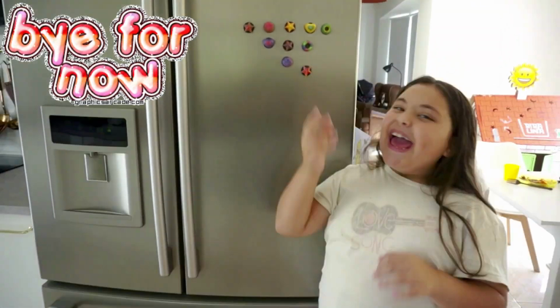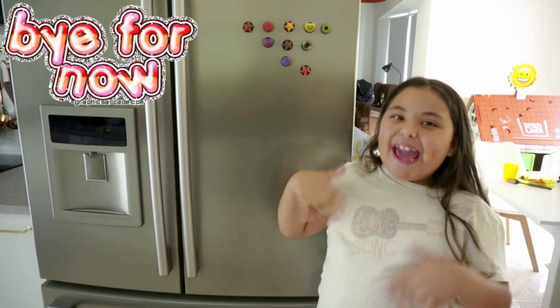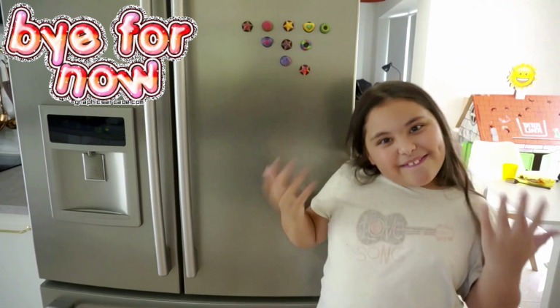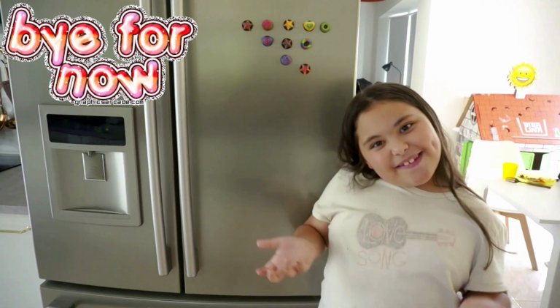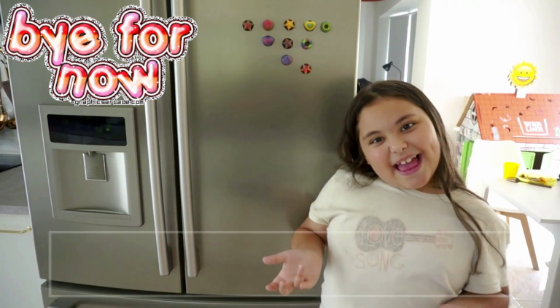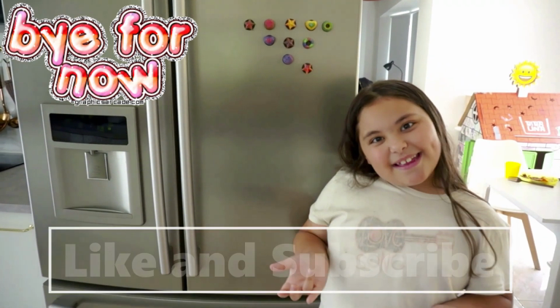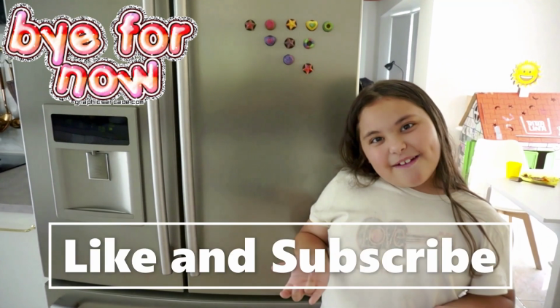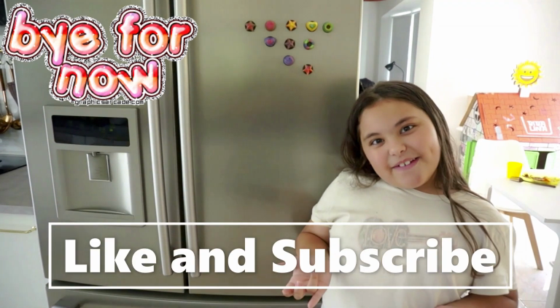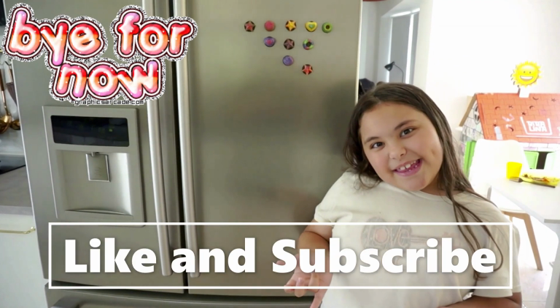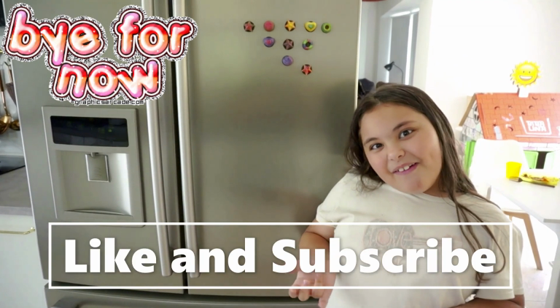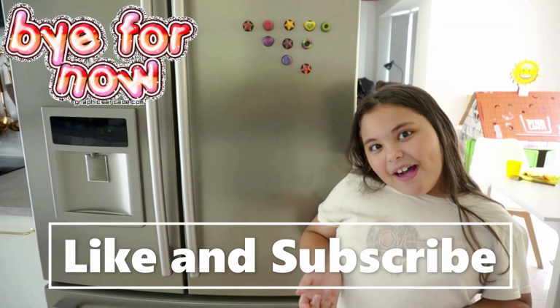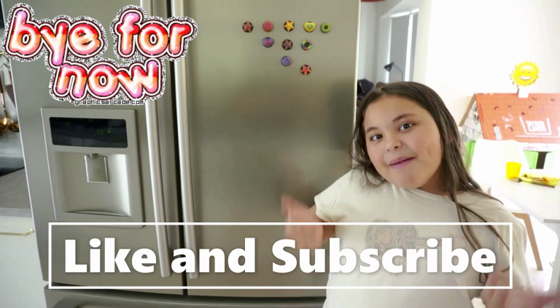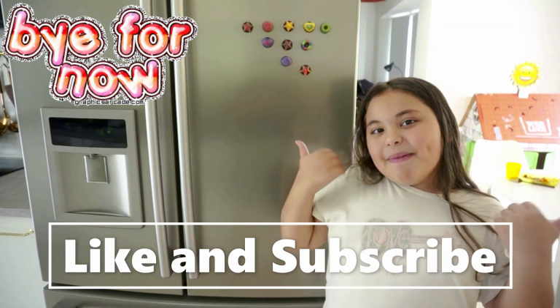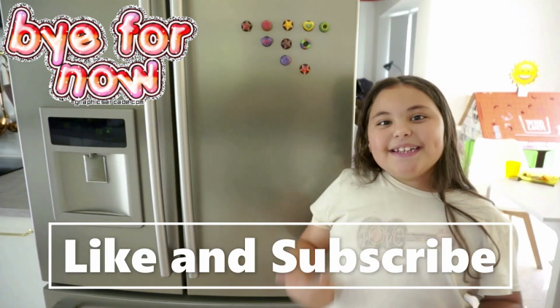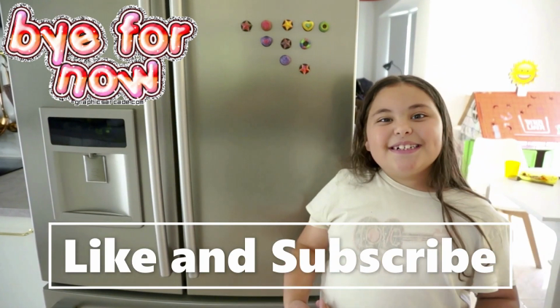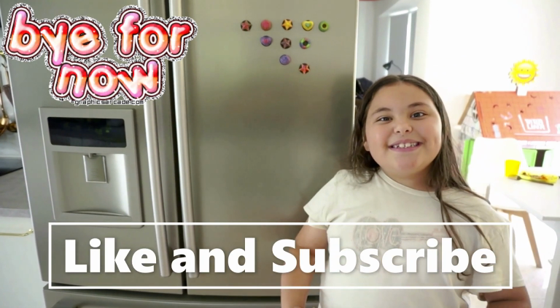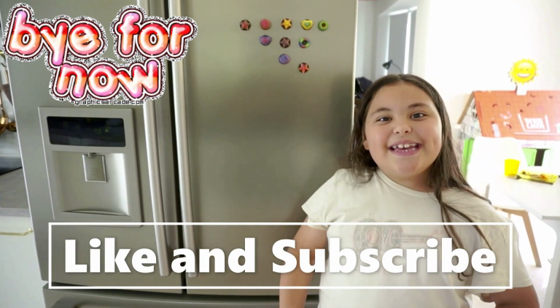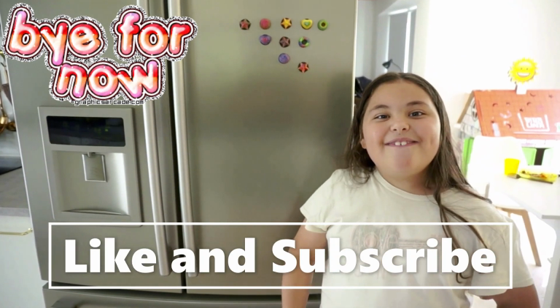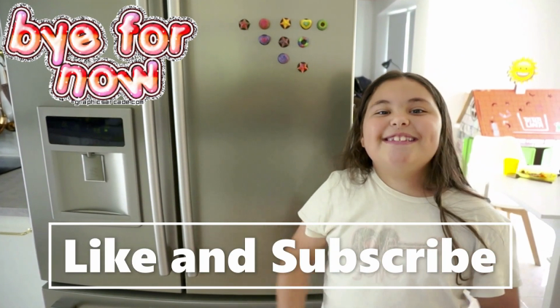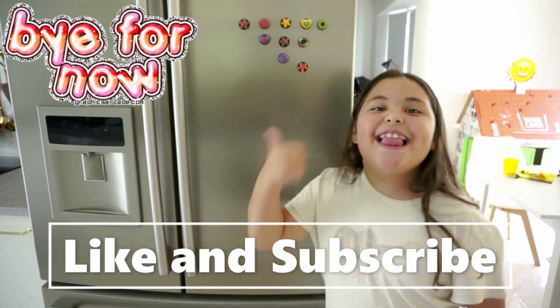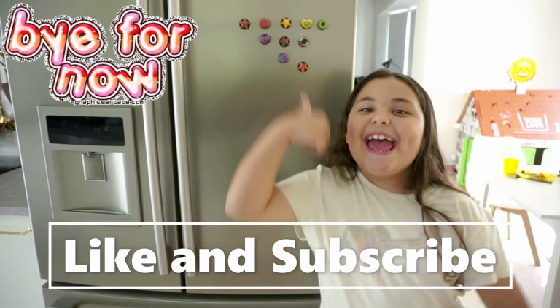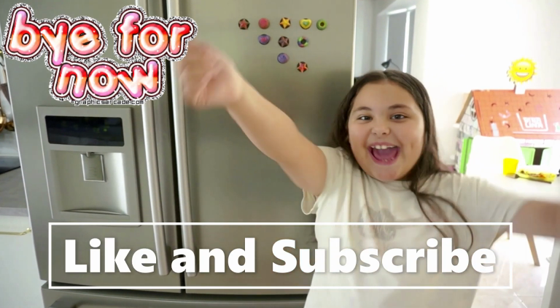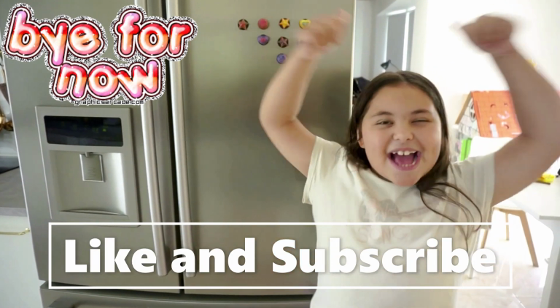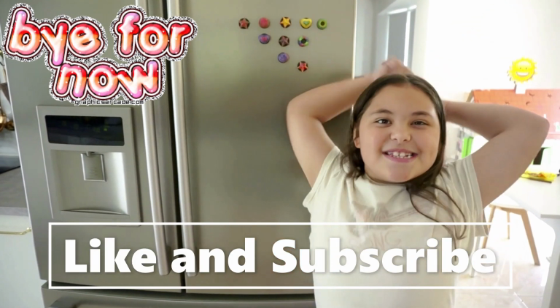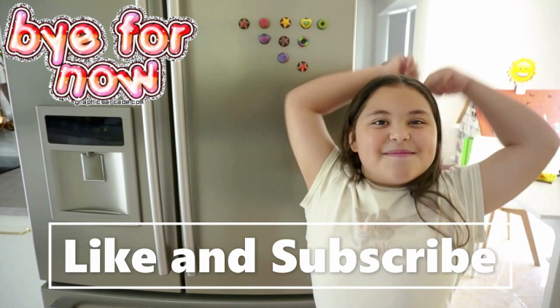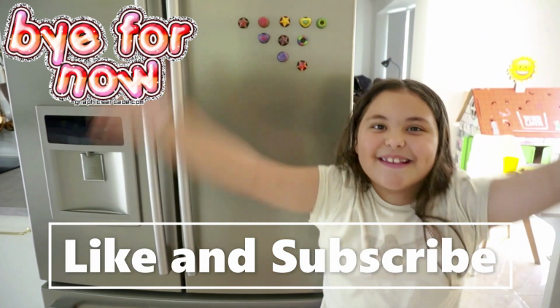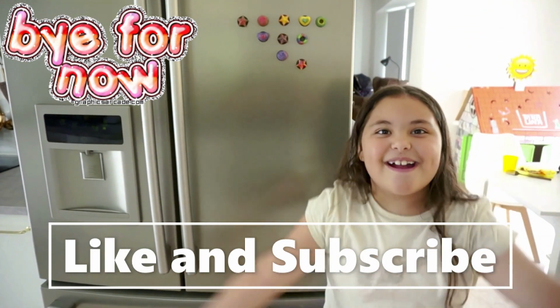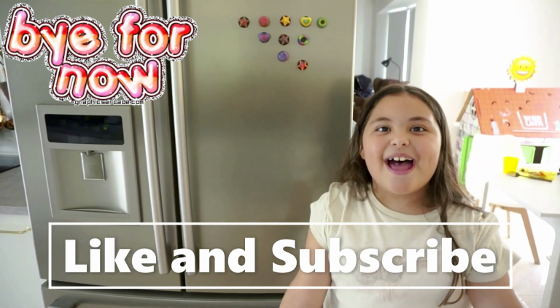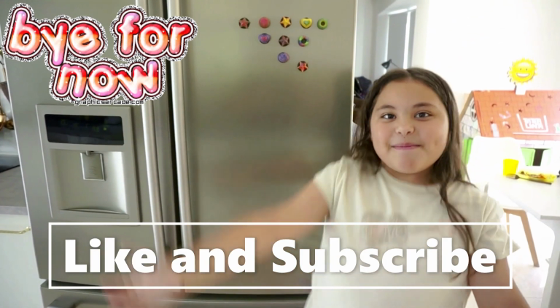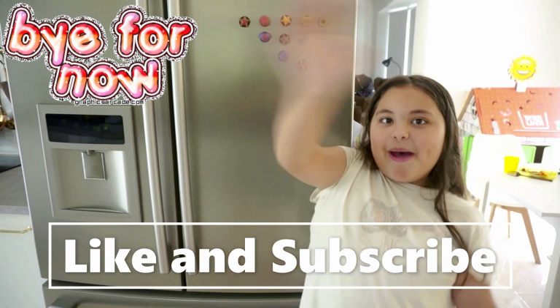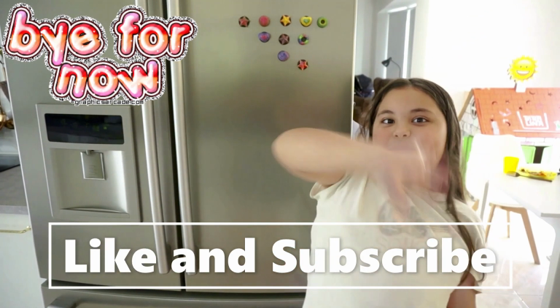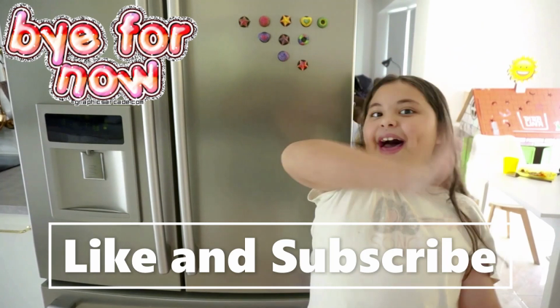If you liked our video, make sure to give us a like and subscribe to our channel. Bye!